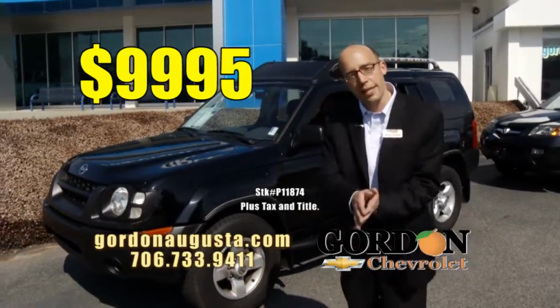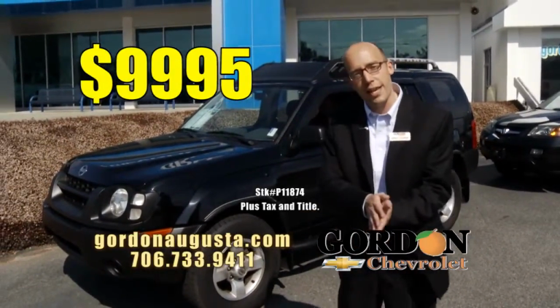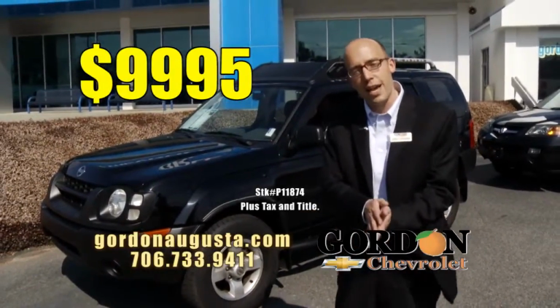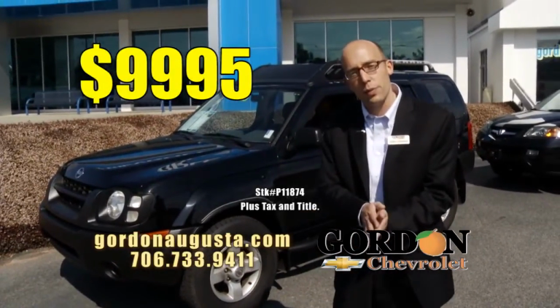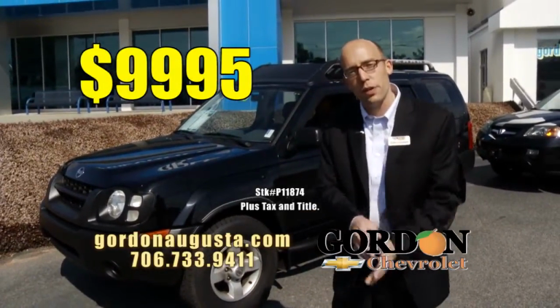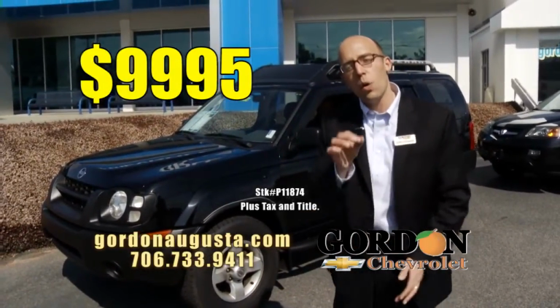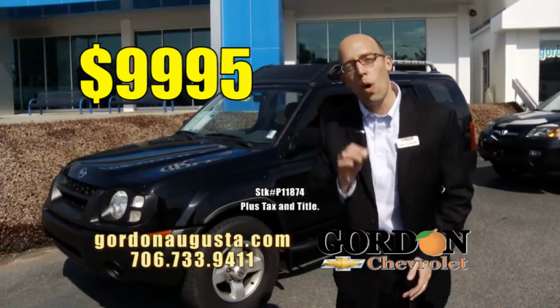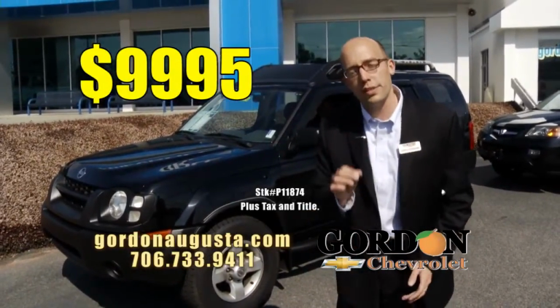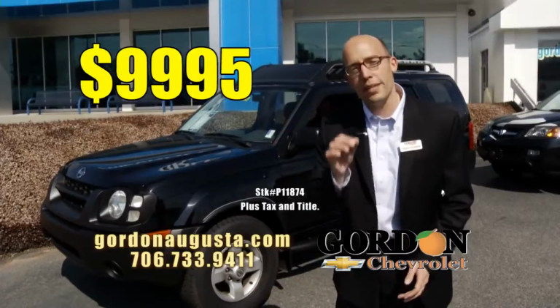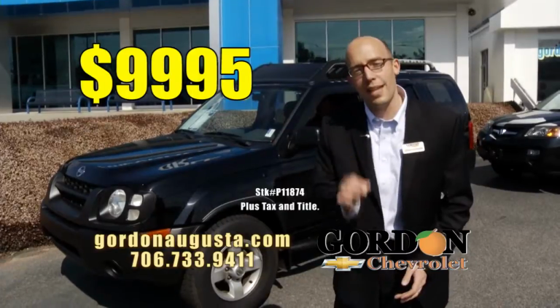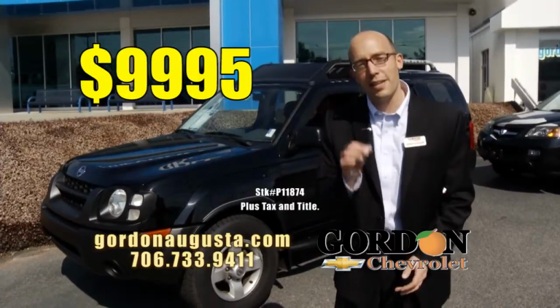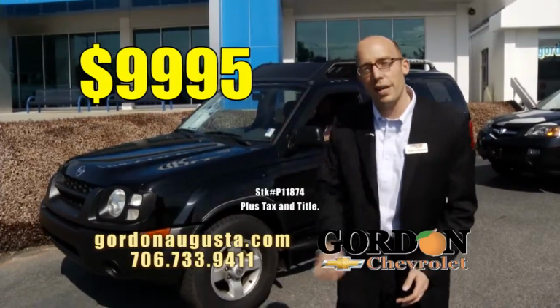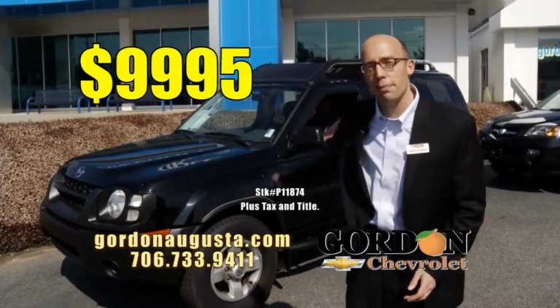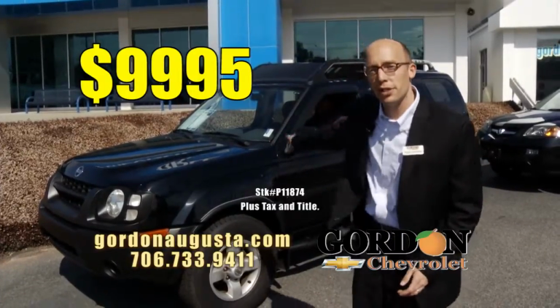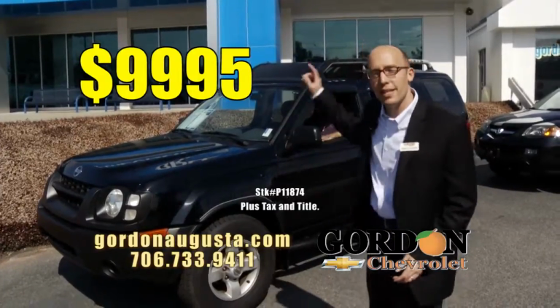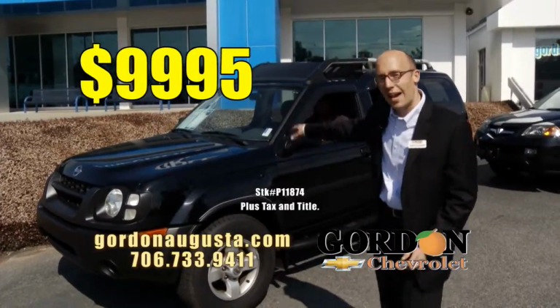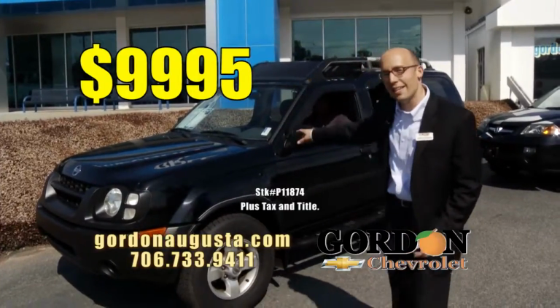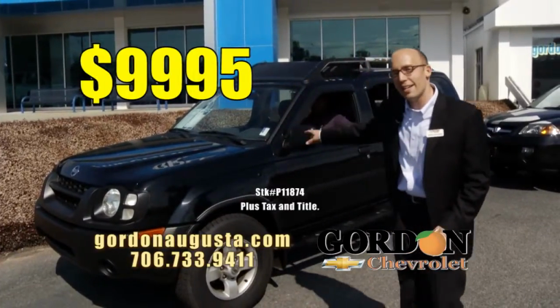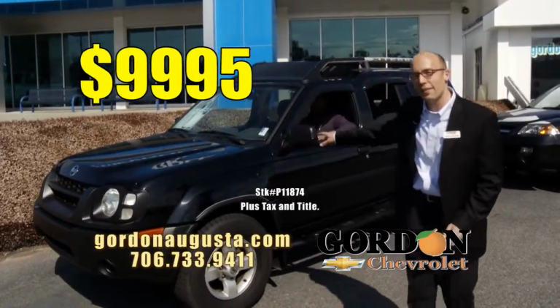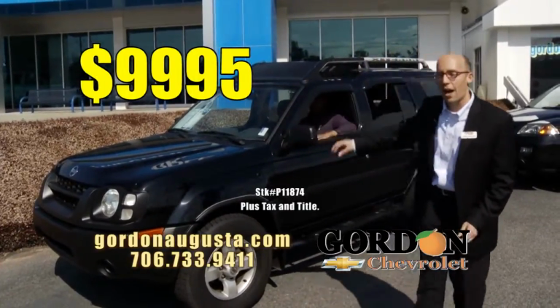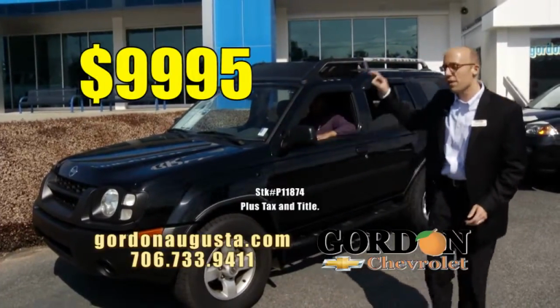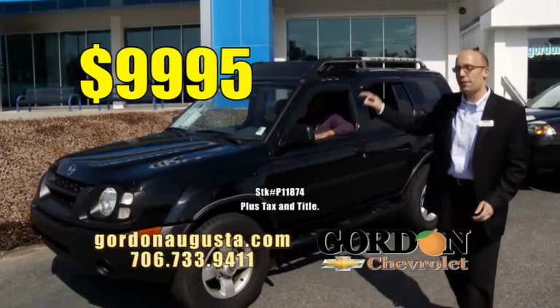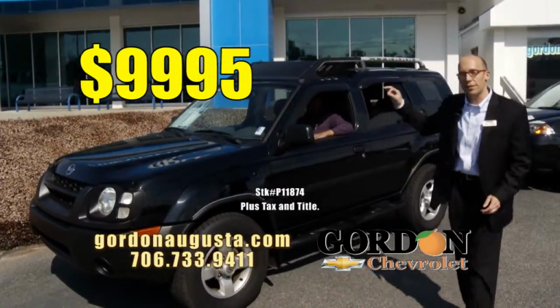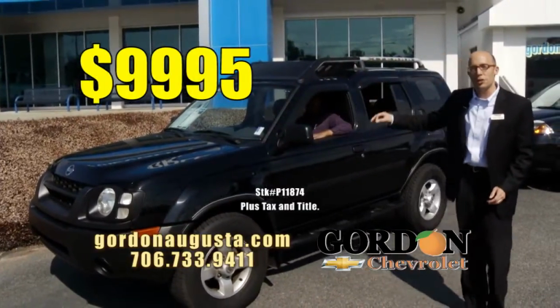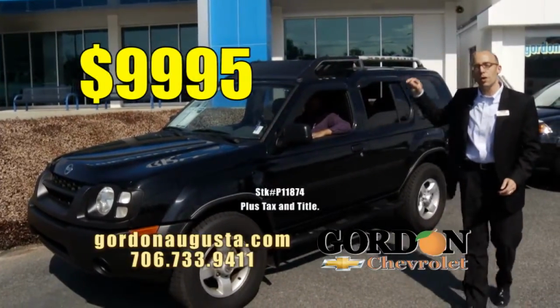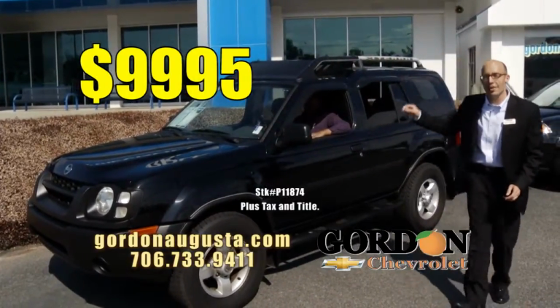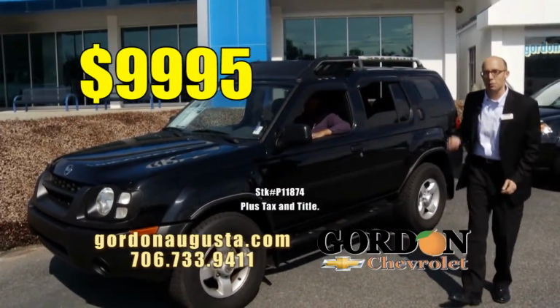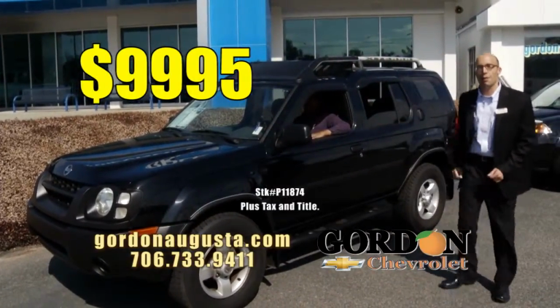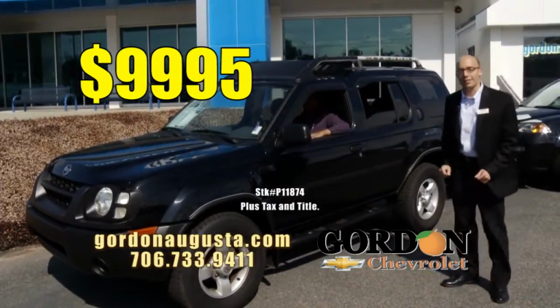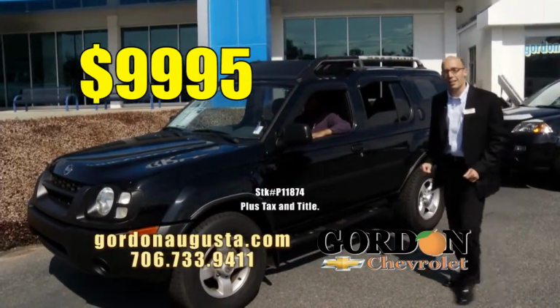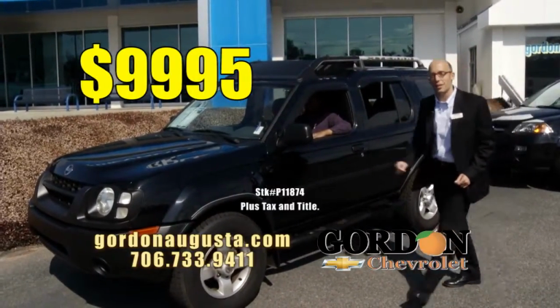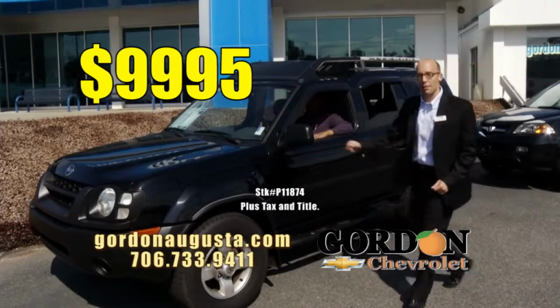$99.95. It's tax time. Are you getting that tax refund? Want something that's not going to break the budget? $99.95, 52,000 miles on the odometer.